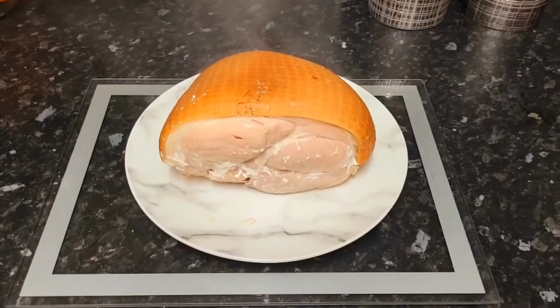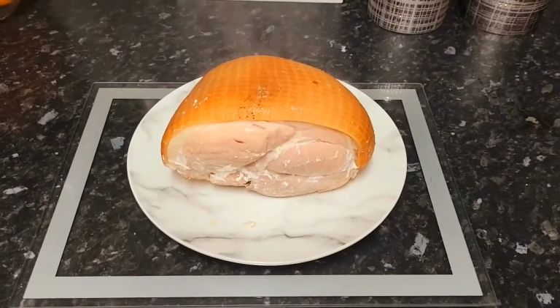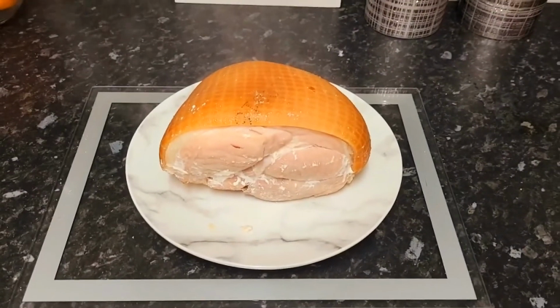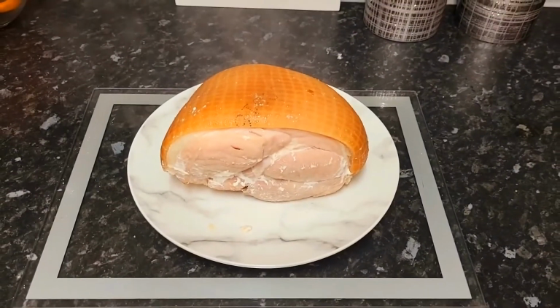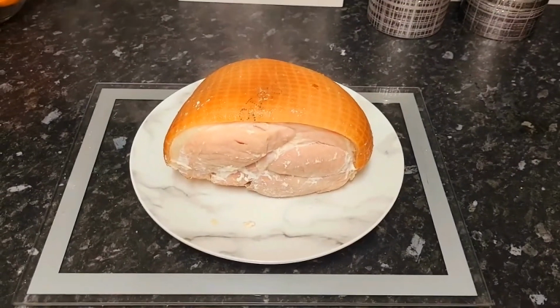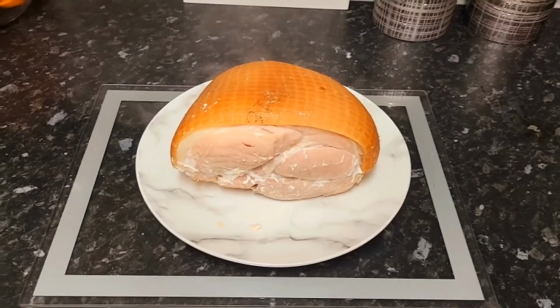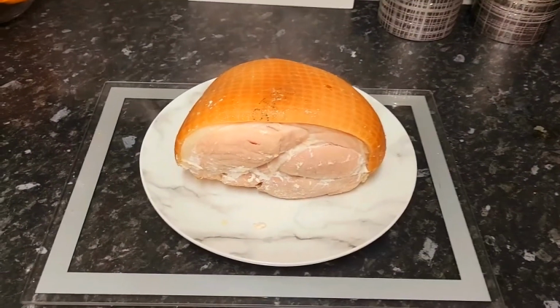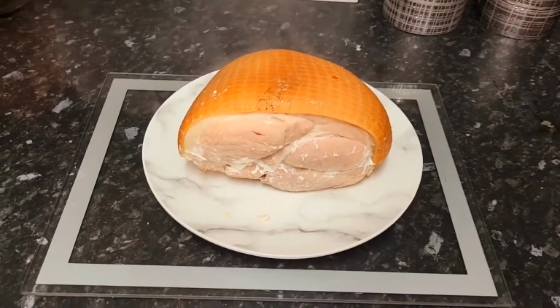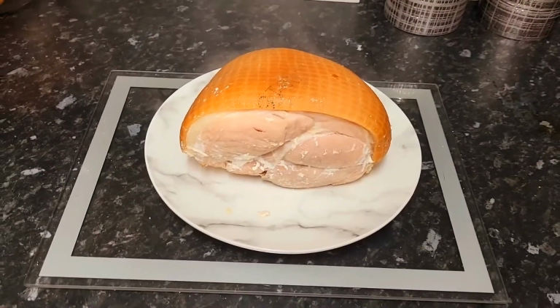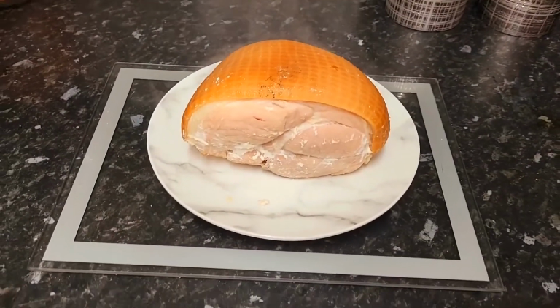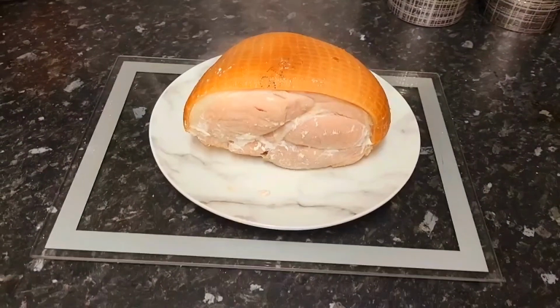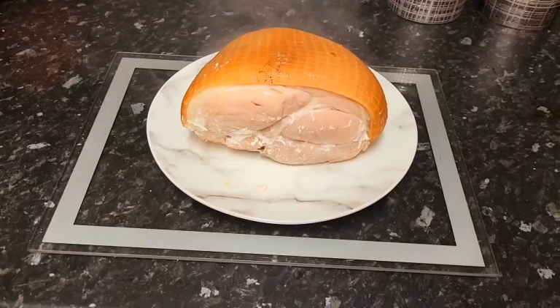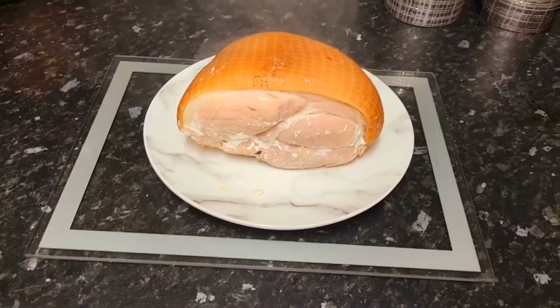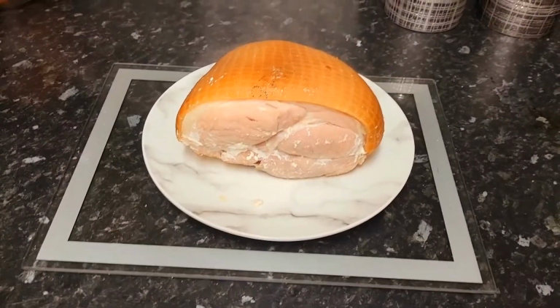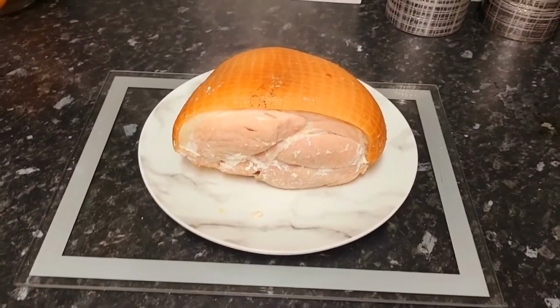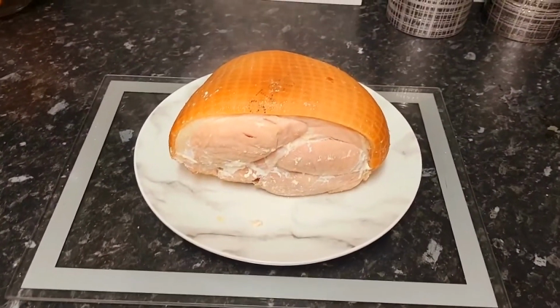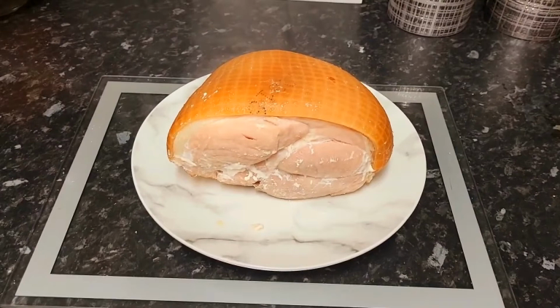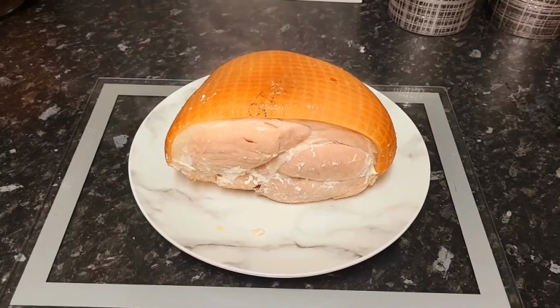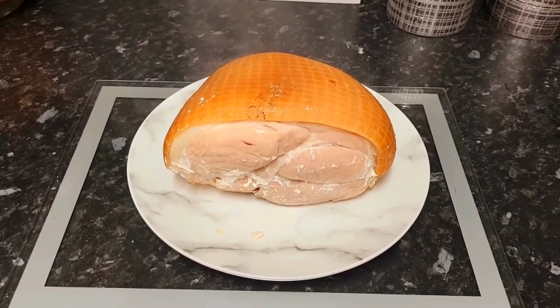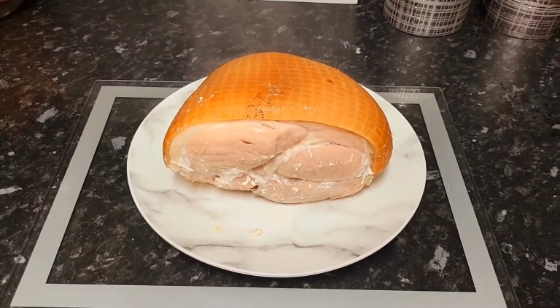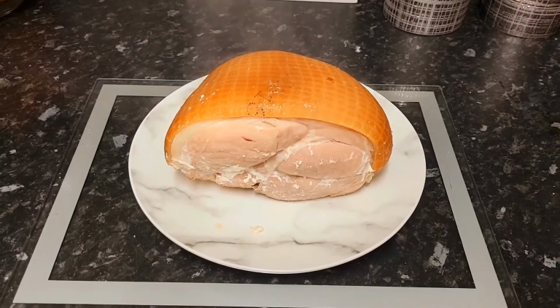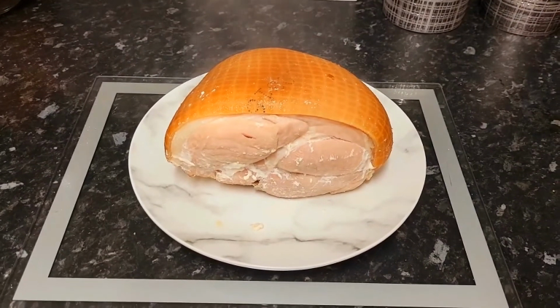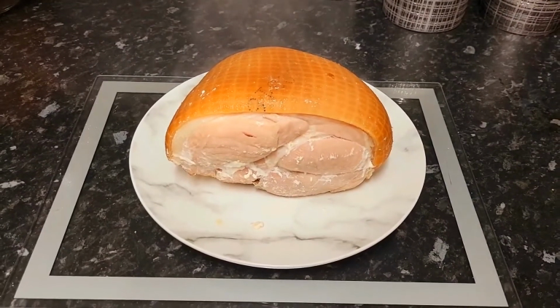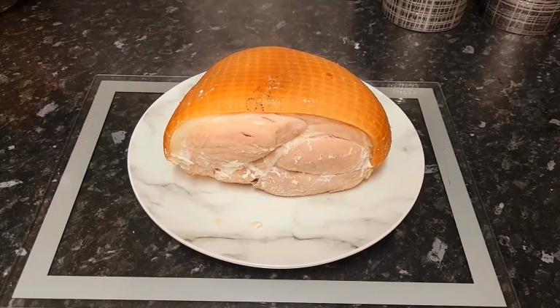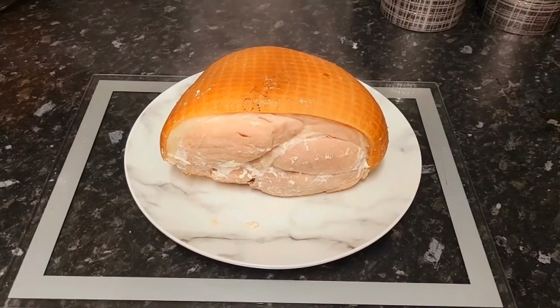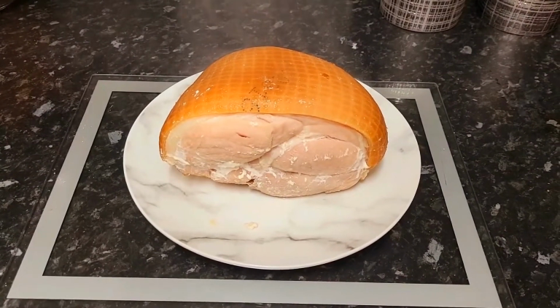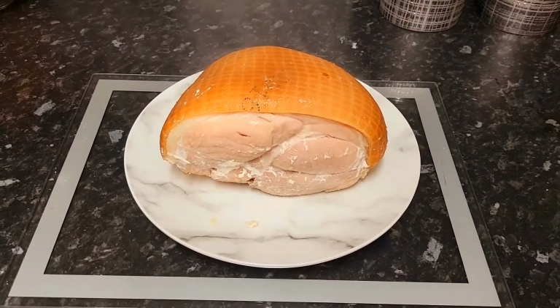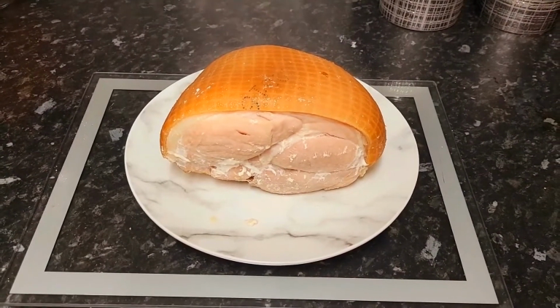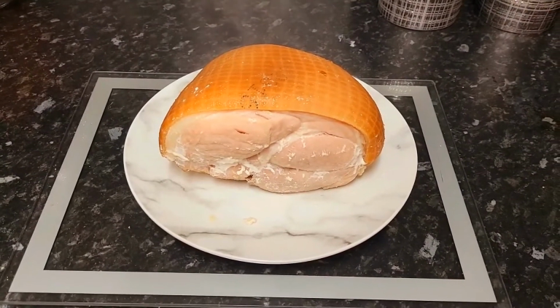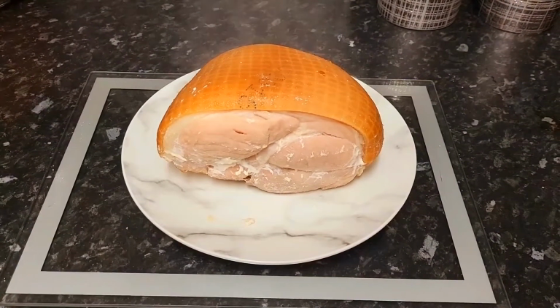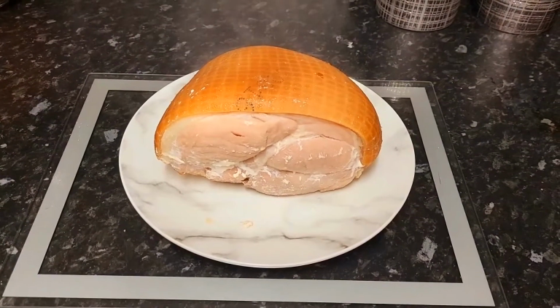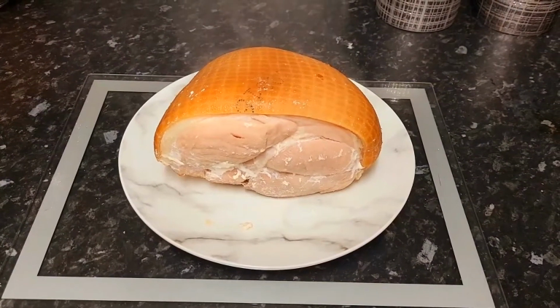It looks like it has cooked perfectly, so I'm just going to let it cool down, and then I'm going to carve it and see what it turns out like.